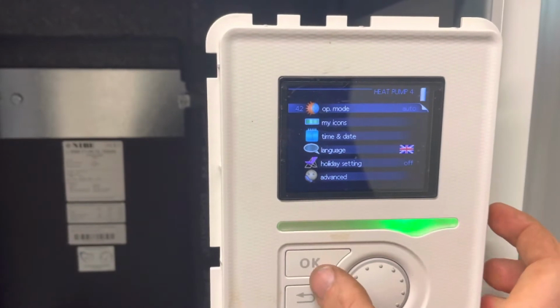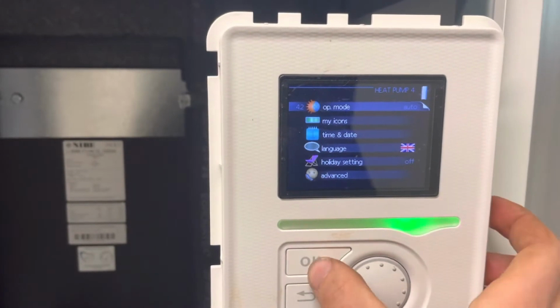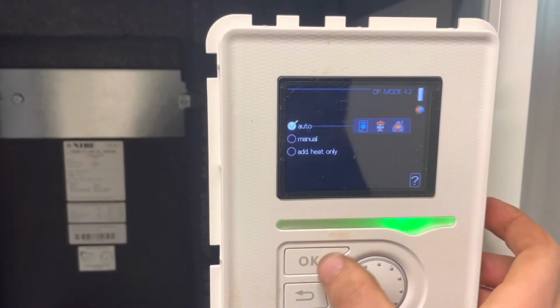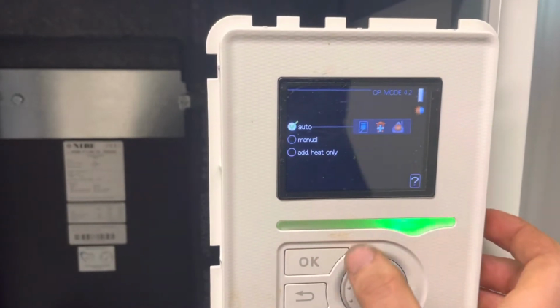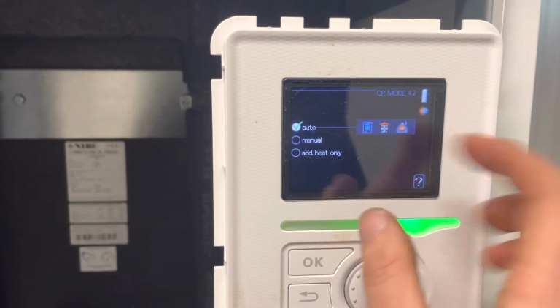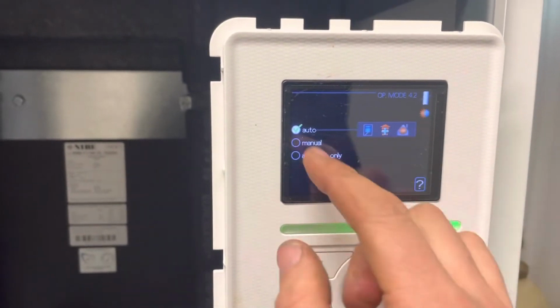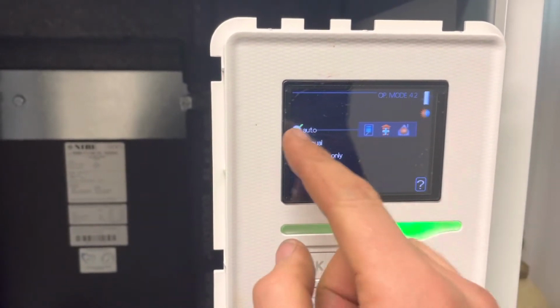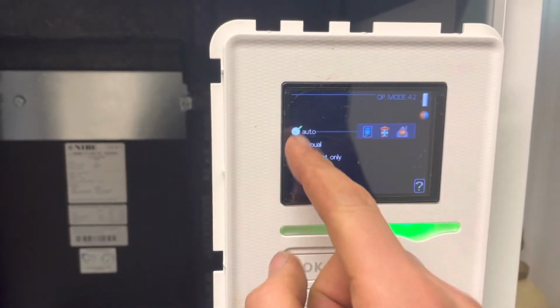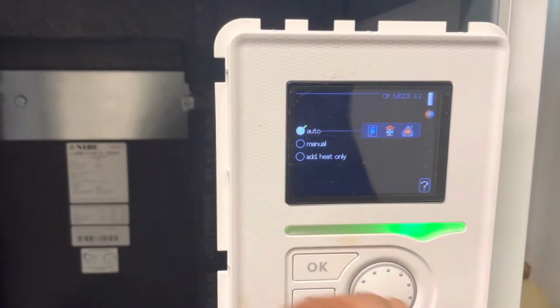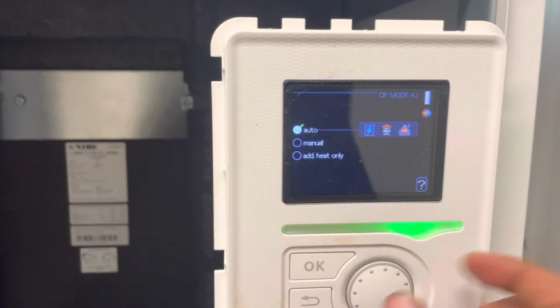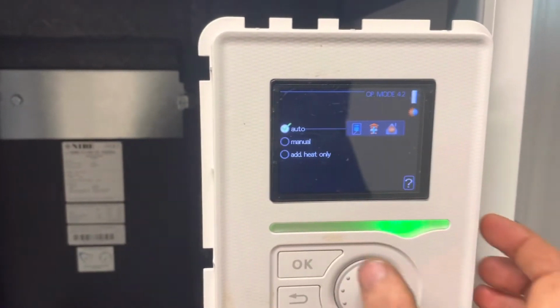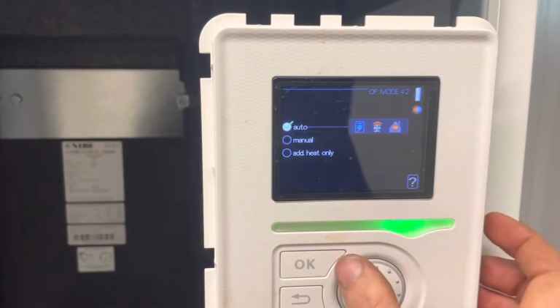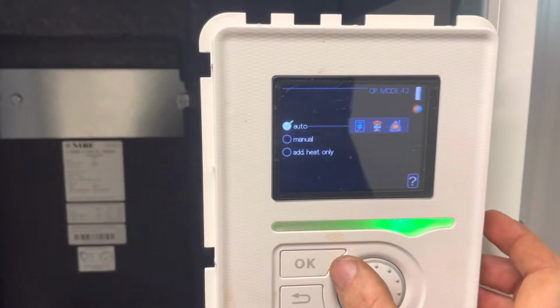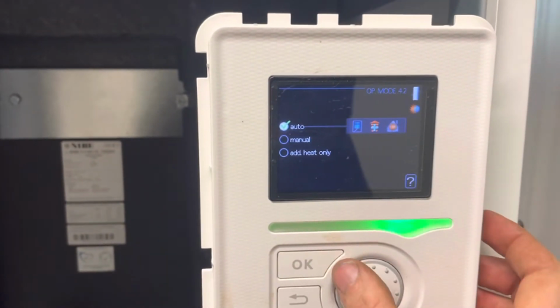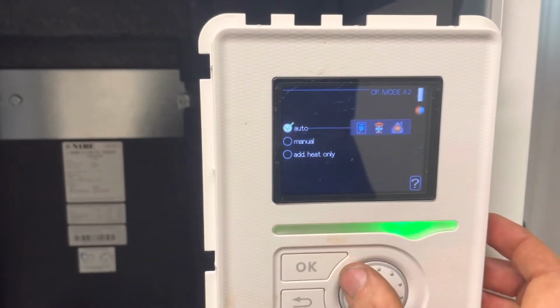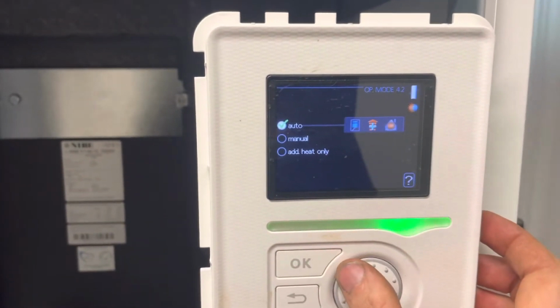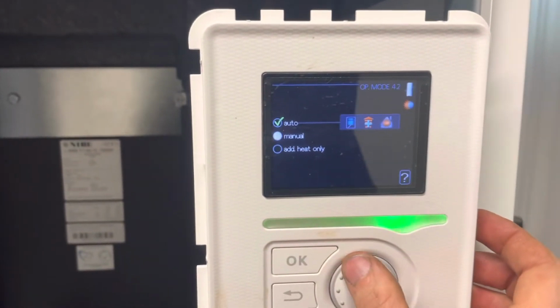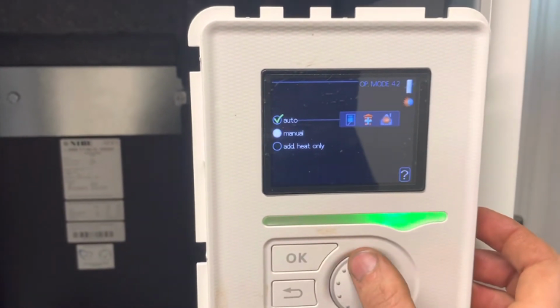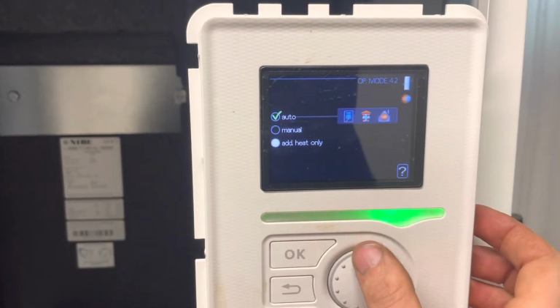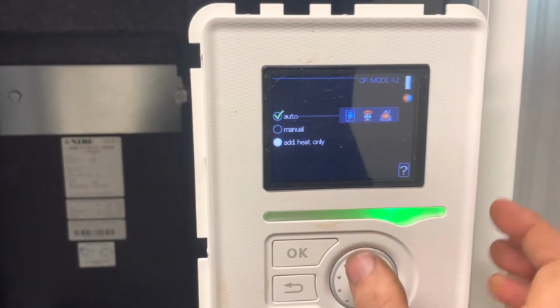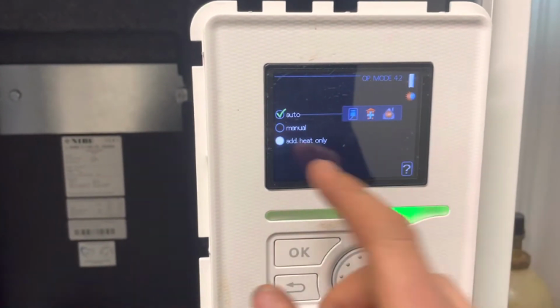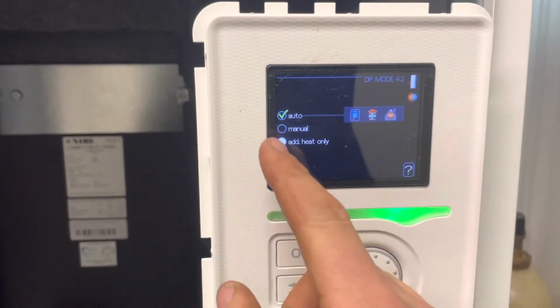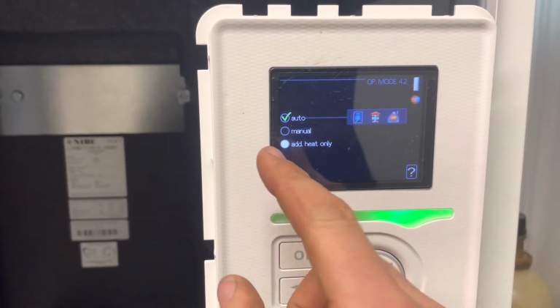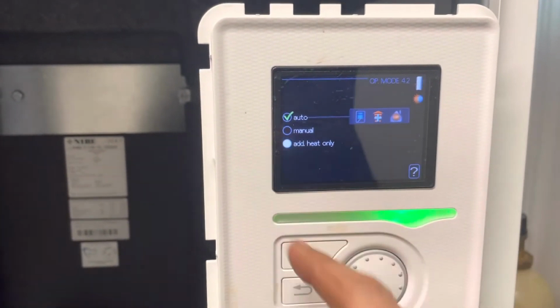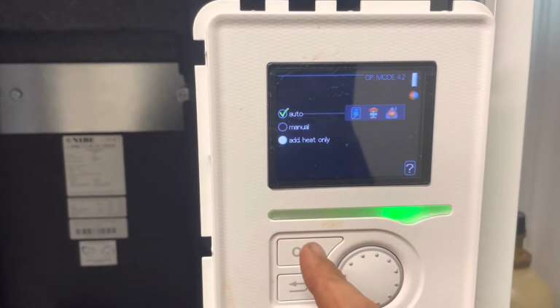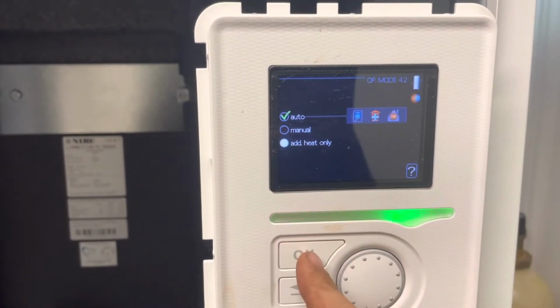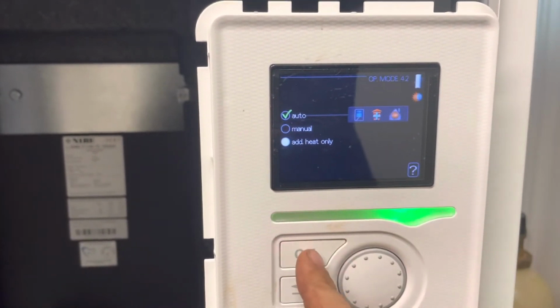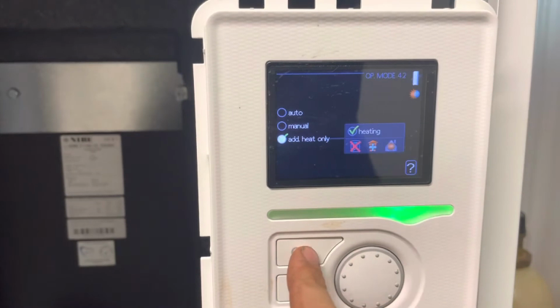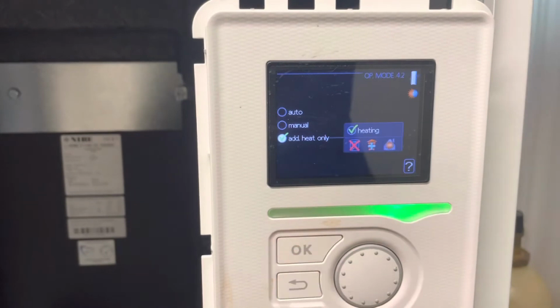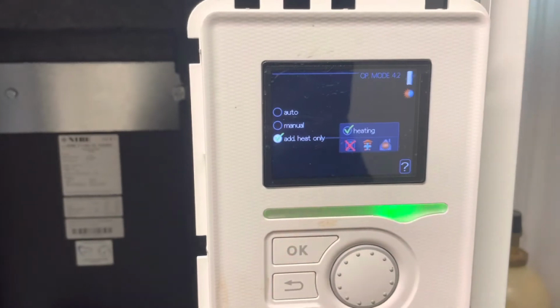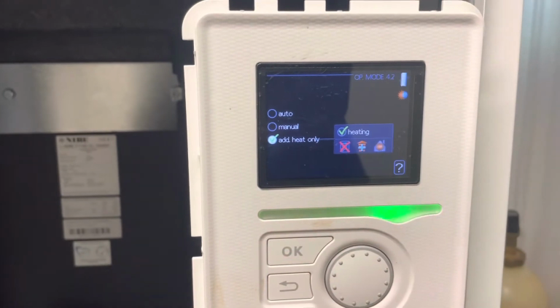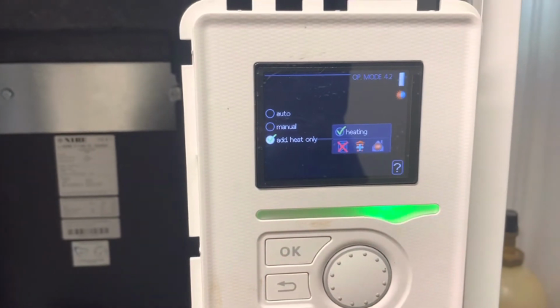This may be on Auto or Manual. Select Add Heat only and press OK.